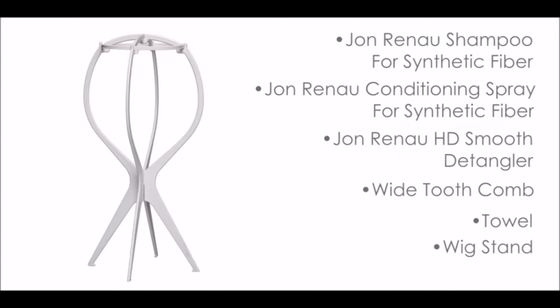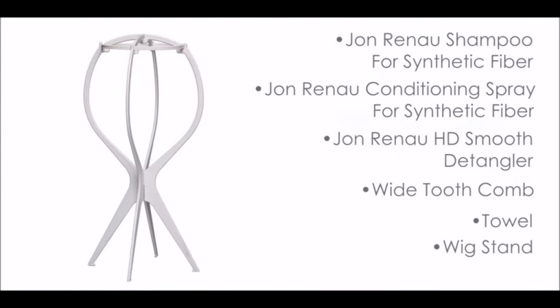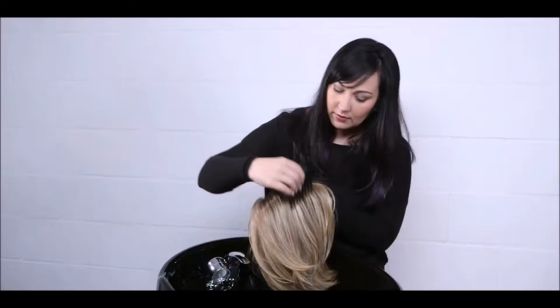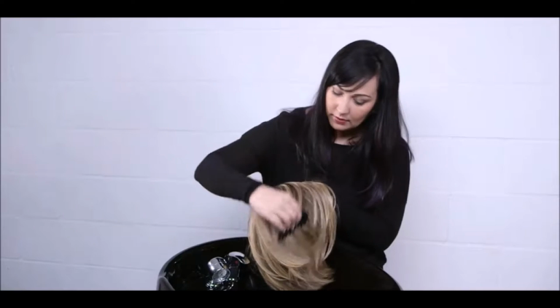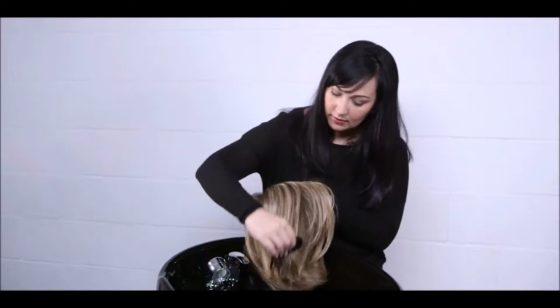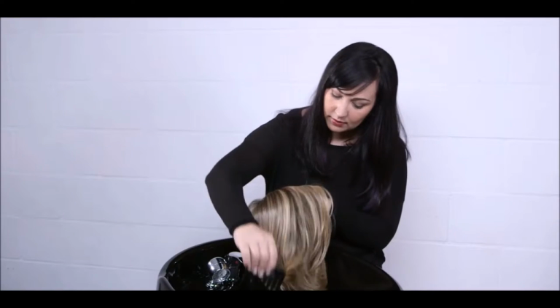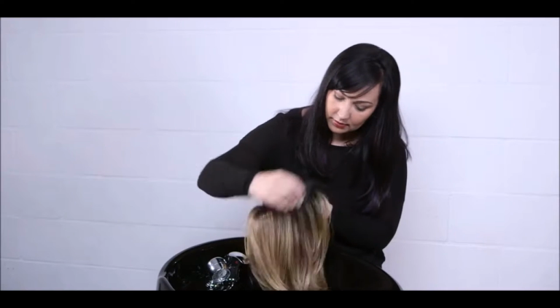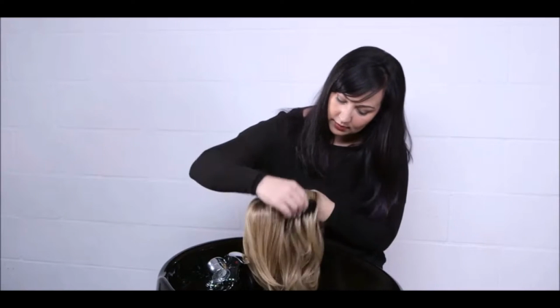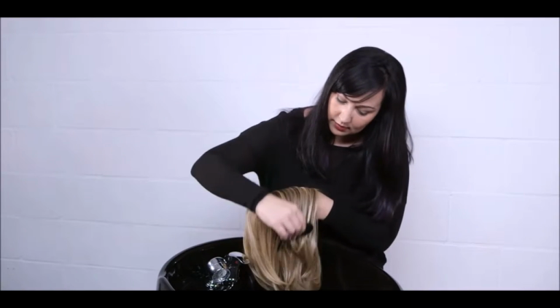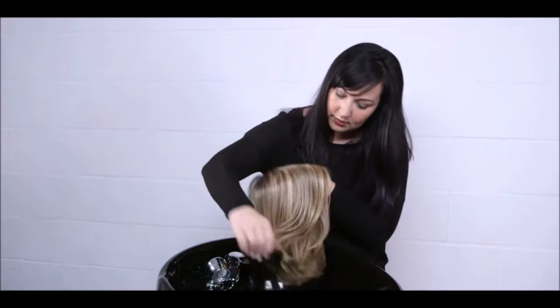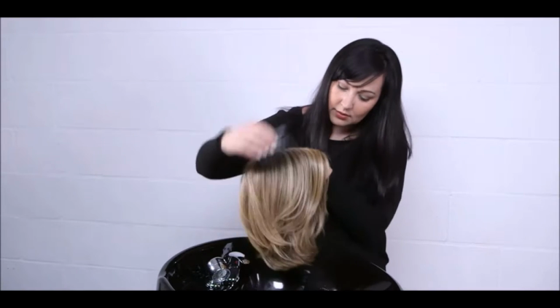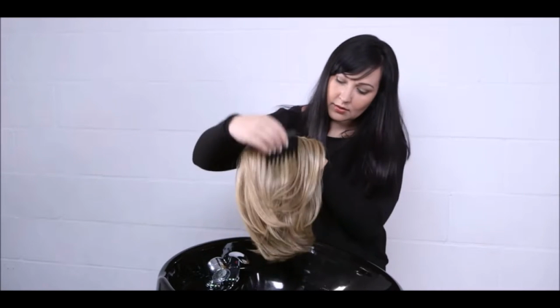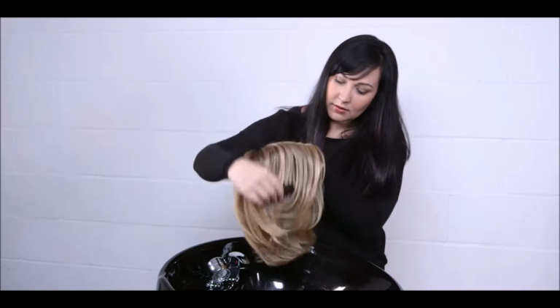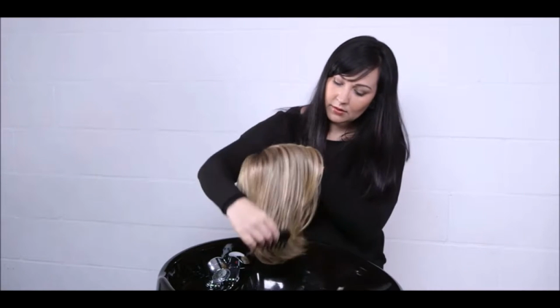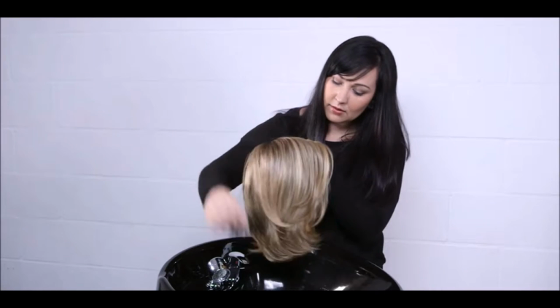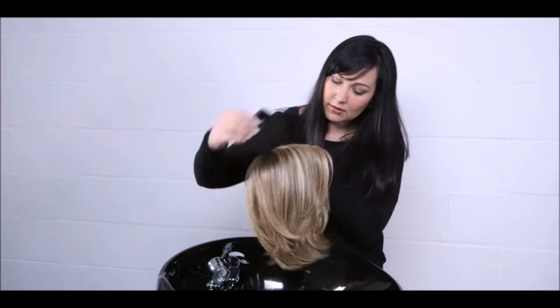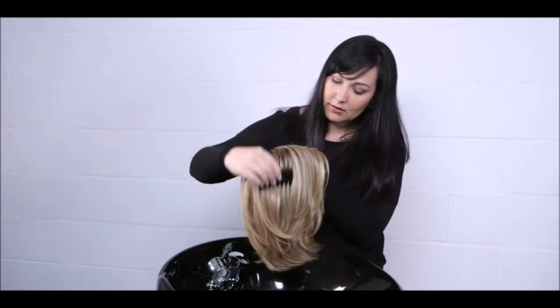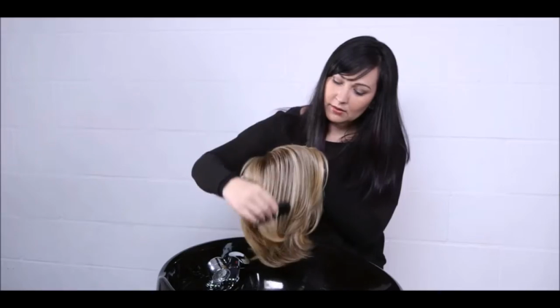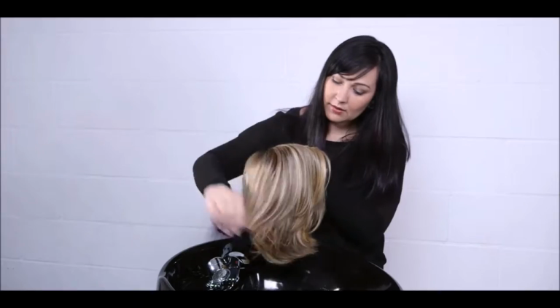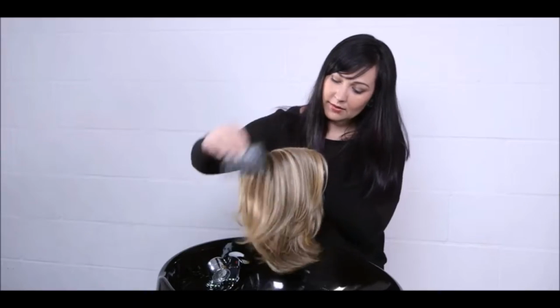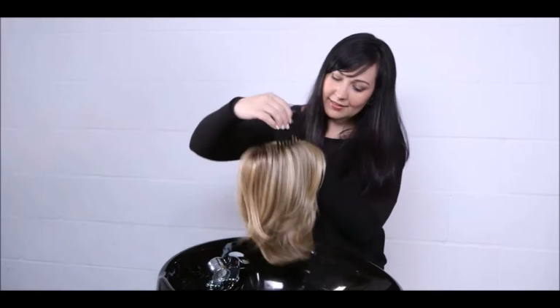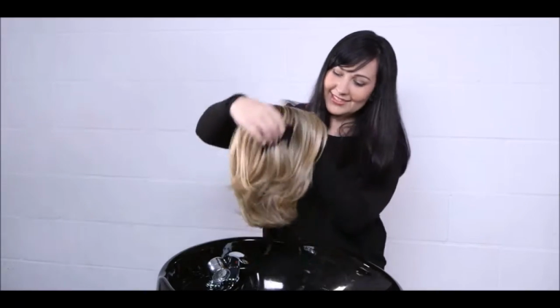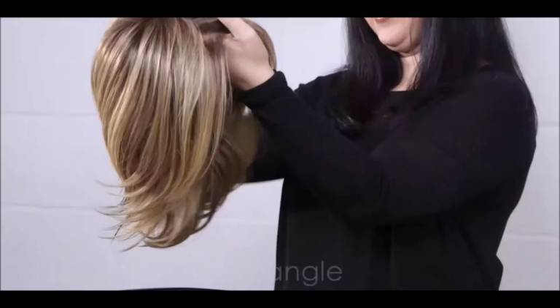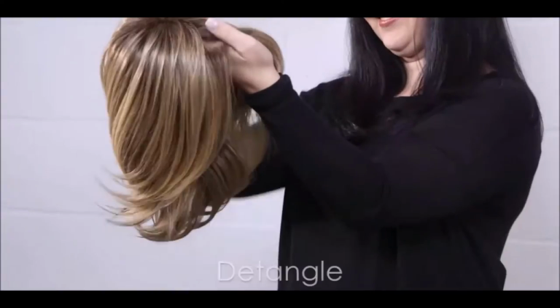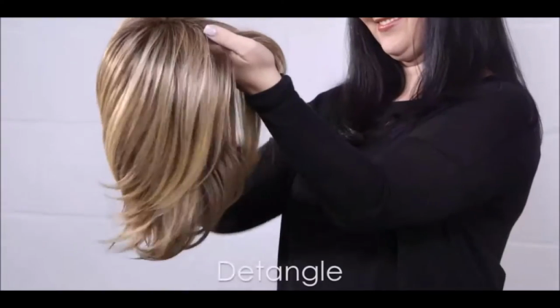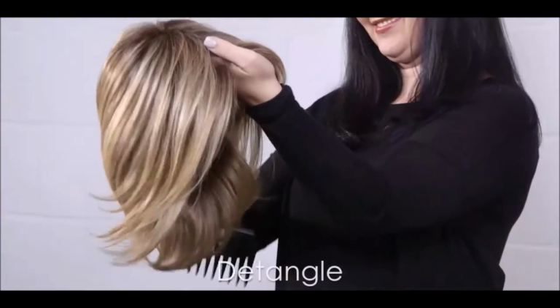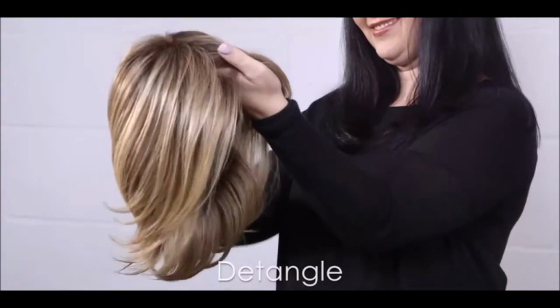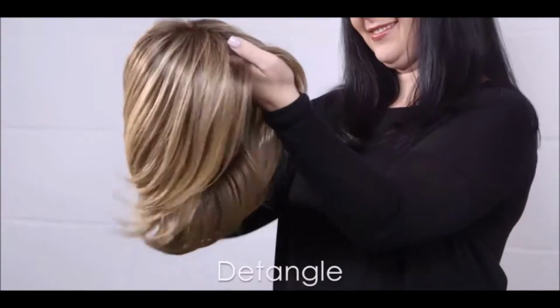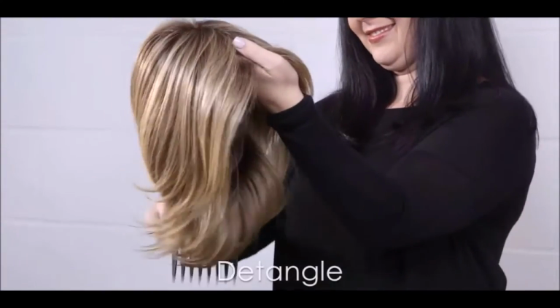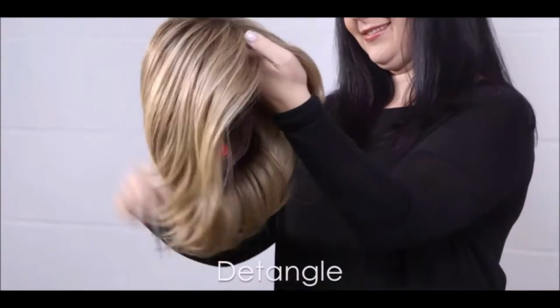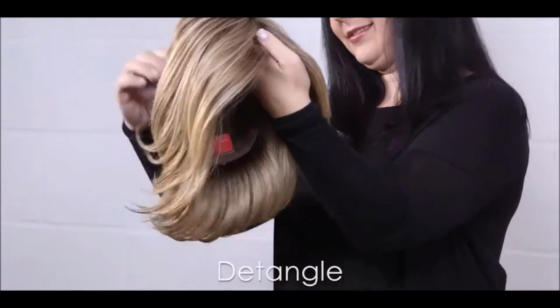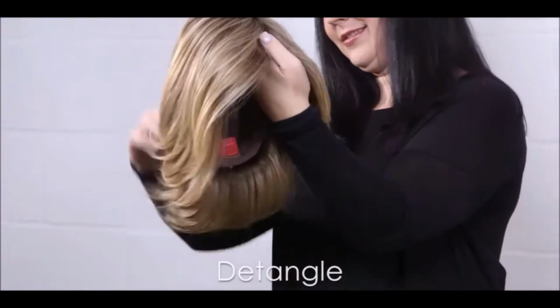Before washing your wig or hair piece, gently remove any tangles with your Jon Renau wide tooth comb only.